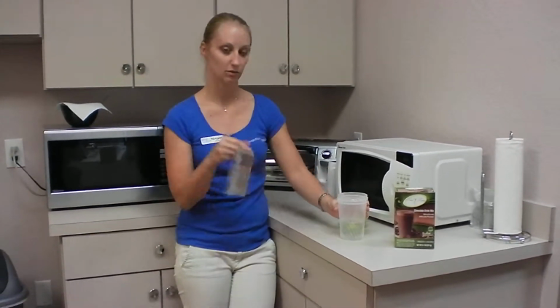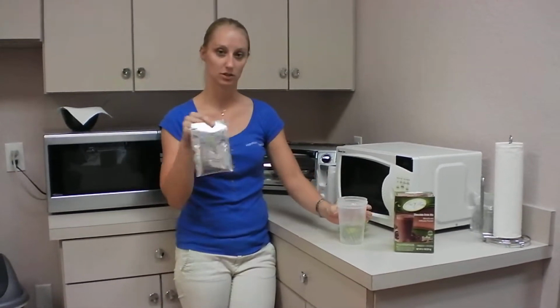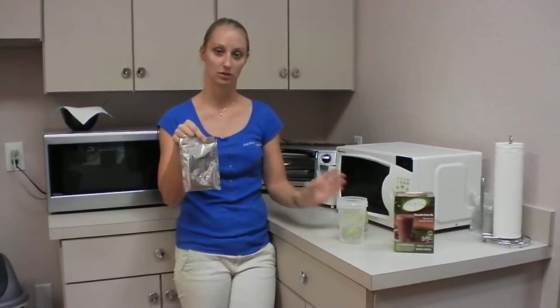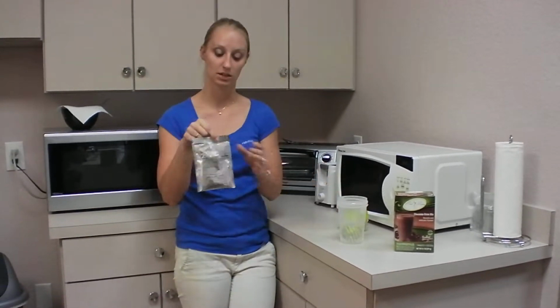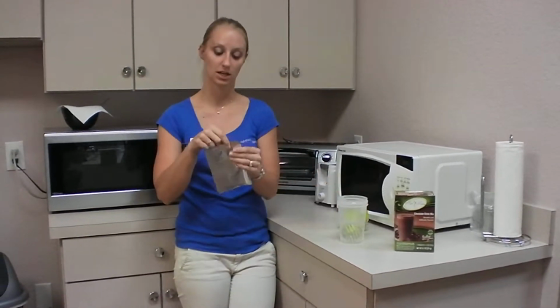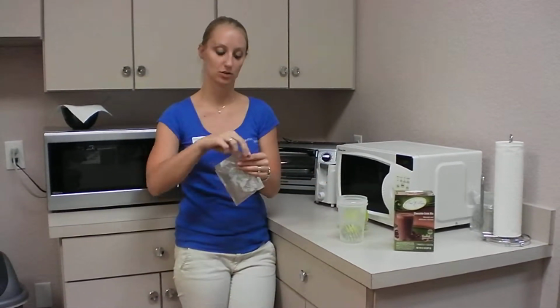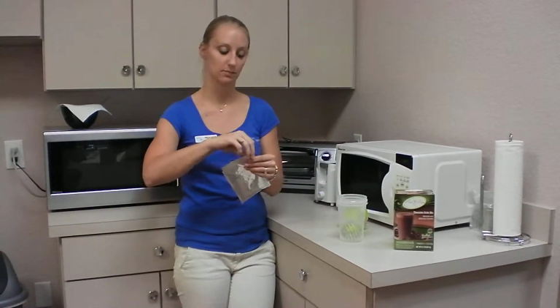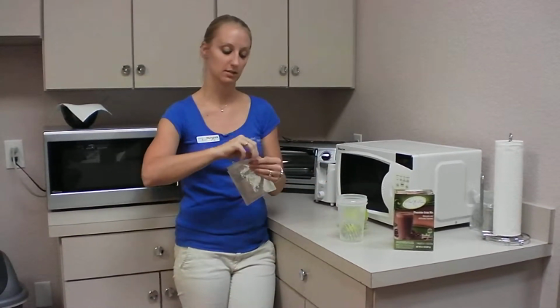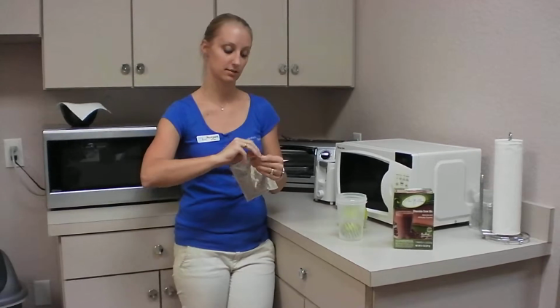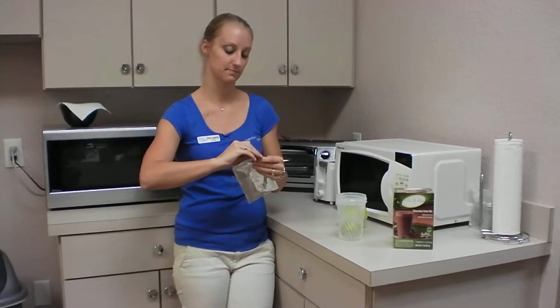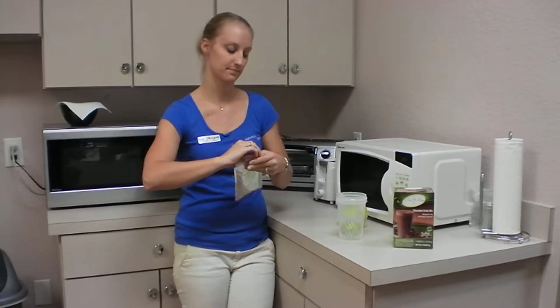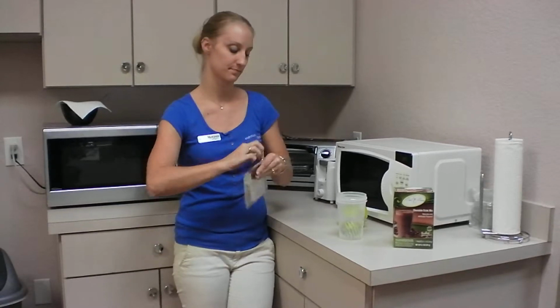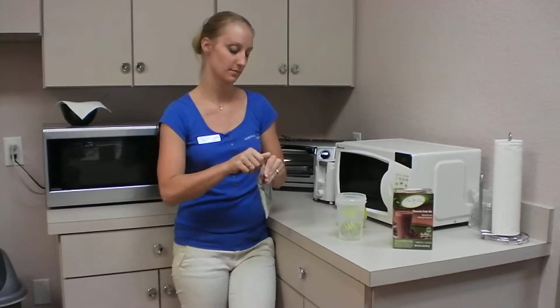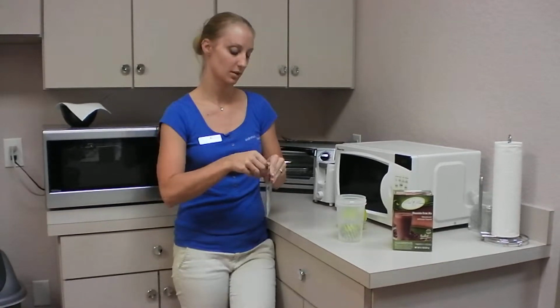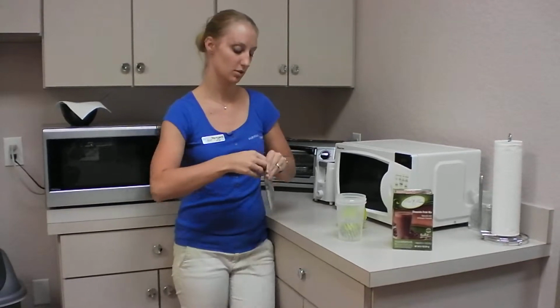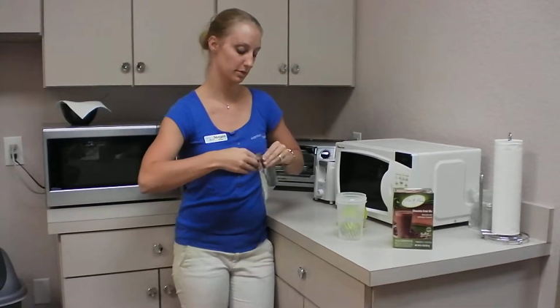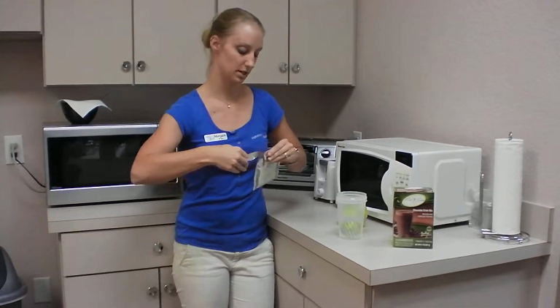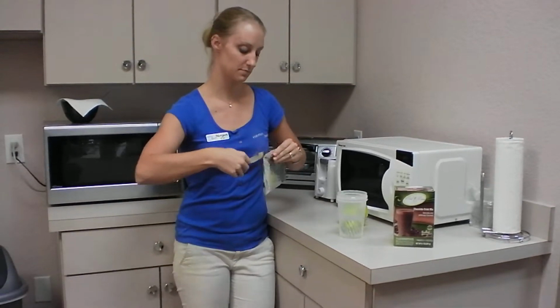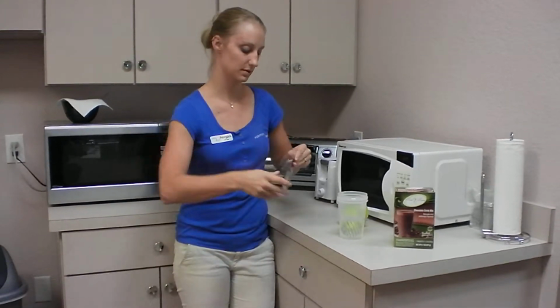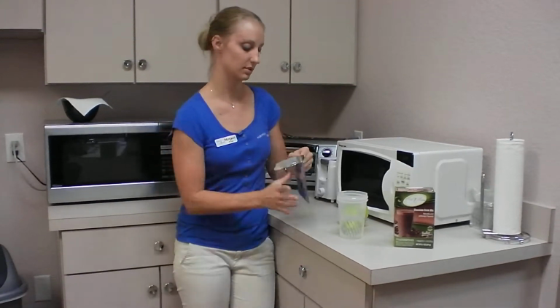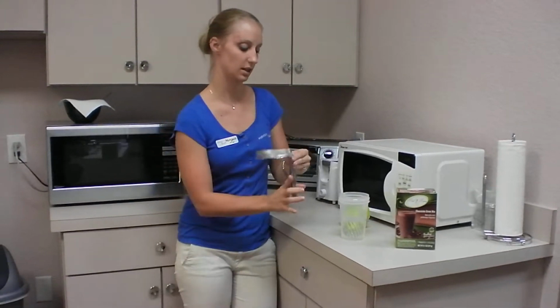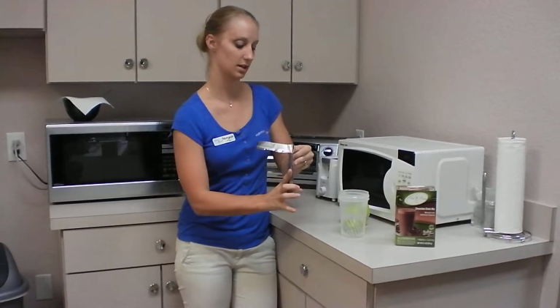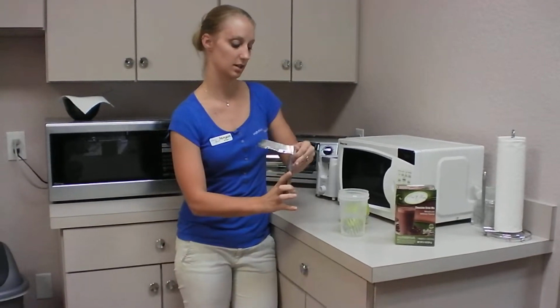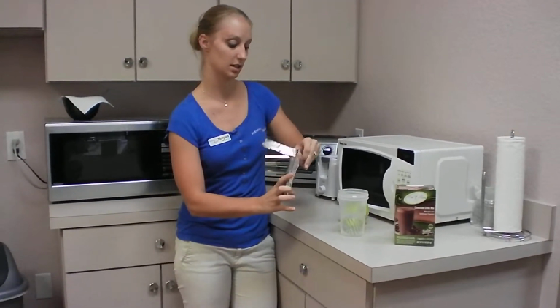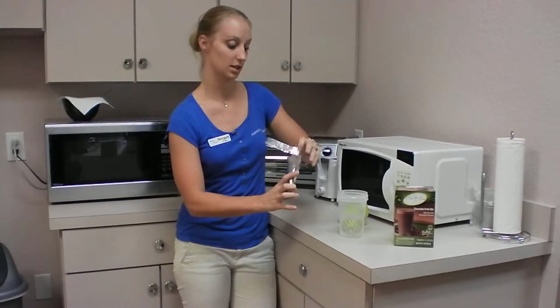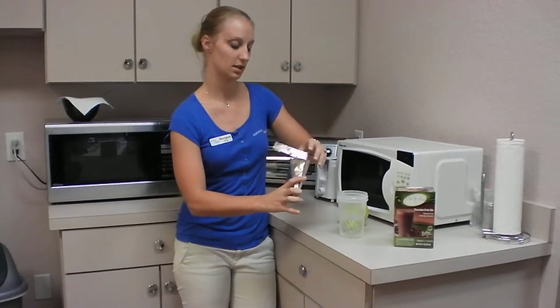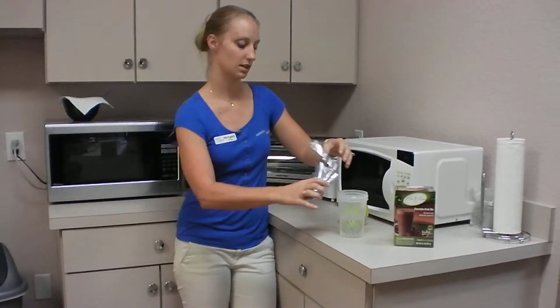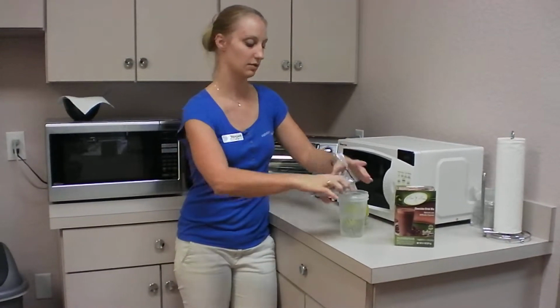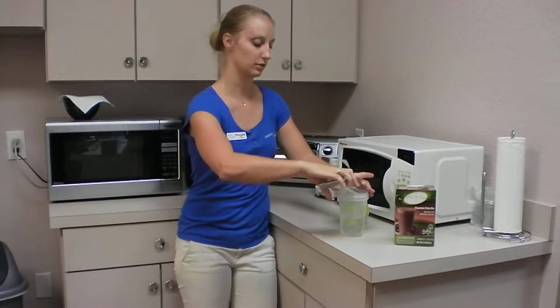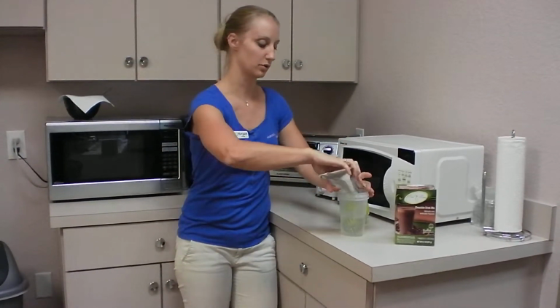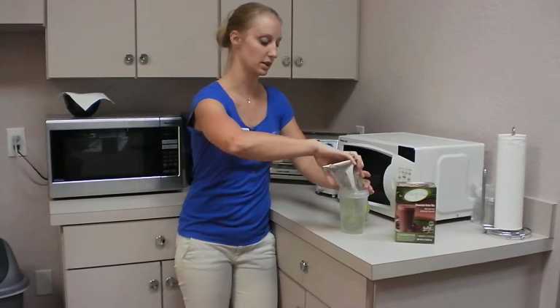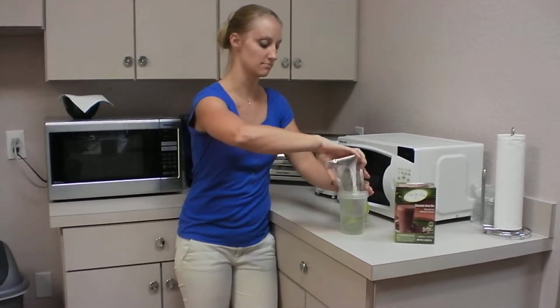Take your drink mix, open it up, and carefully pour it in.